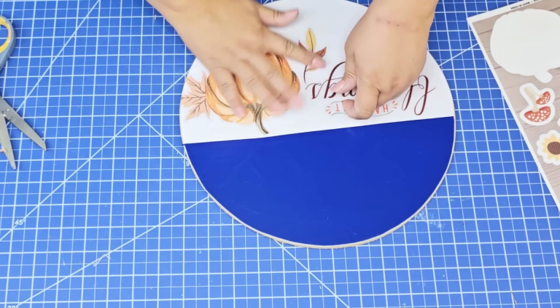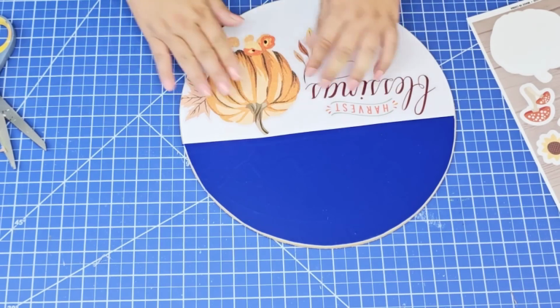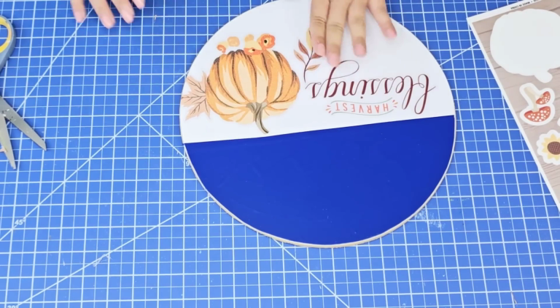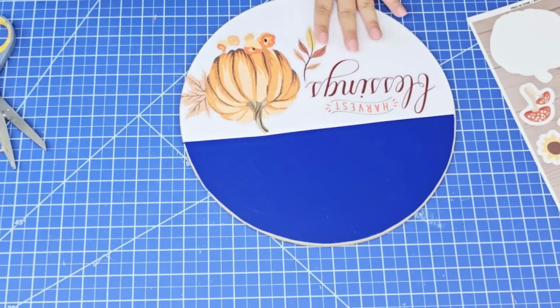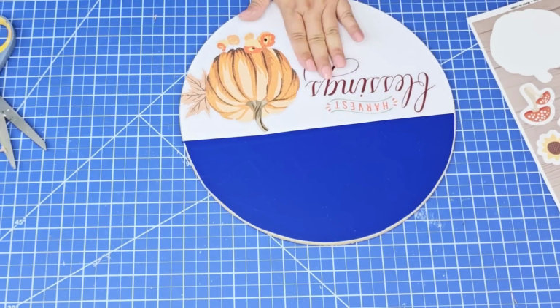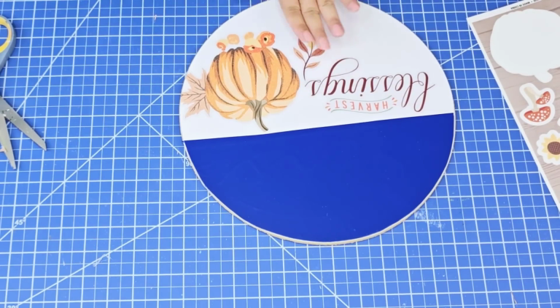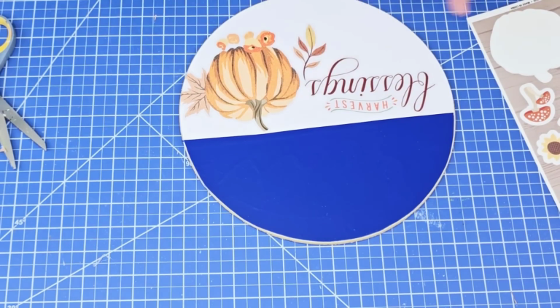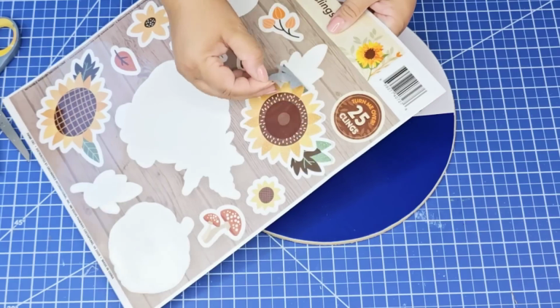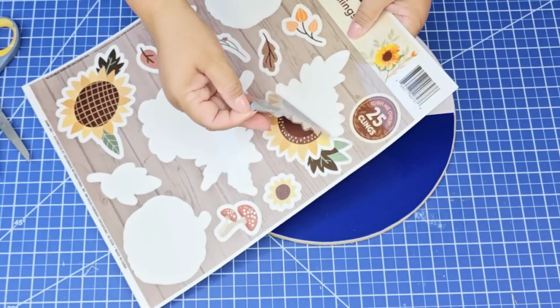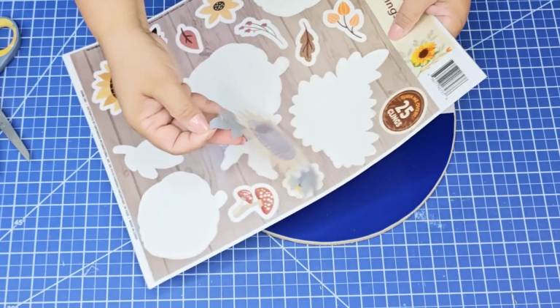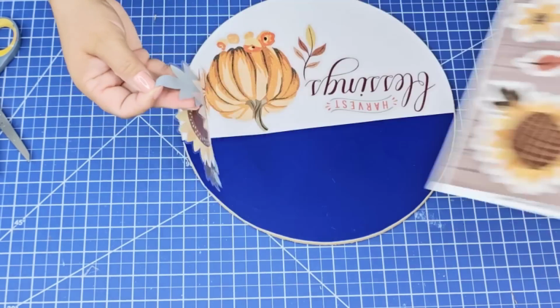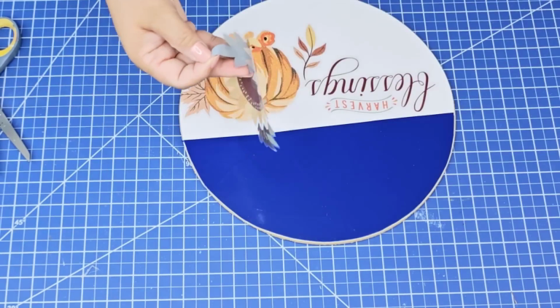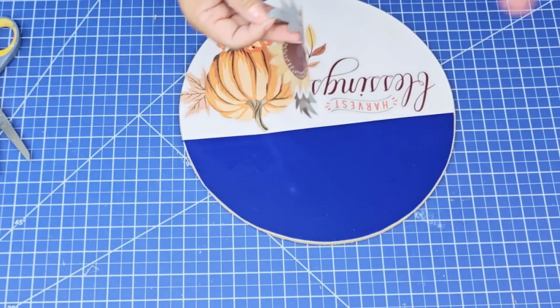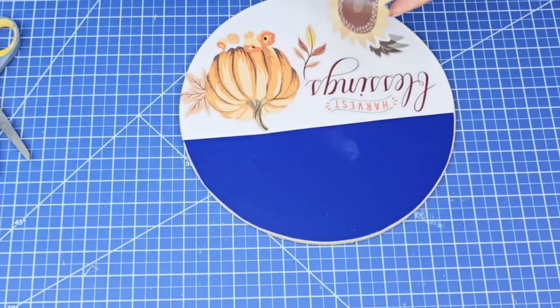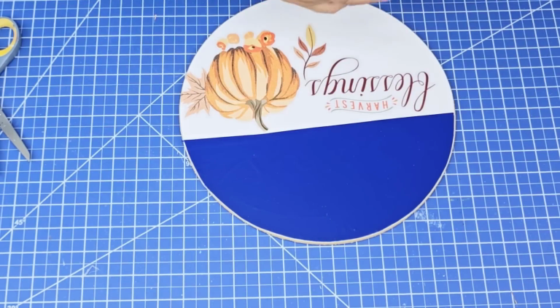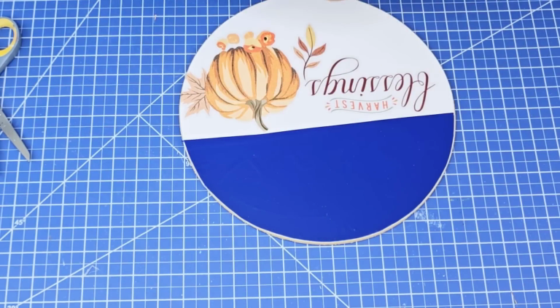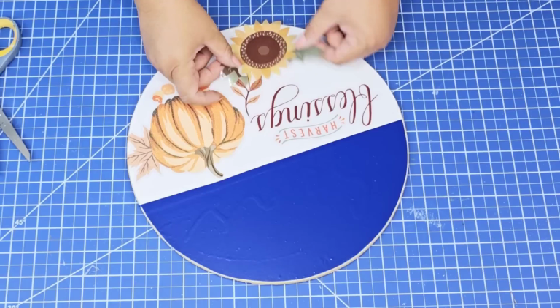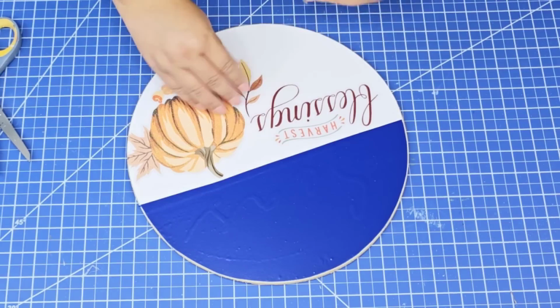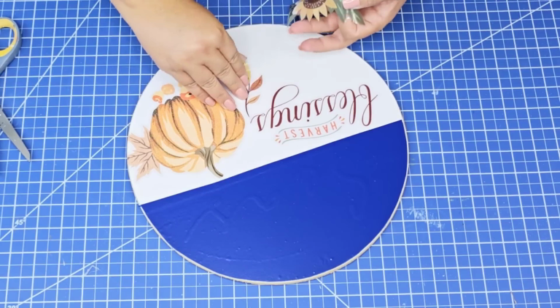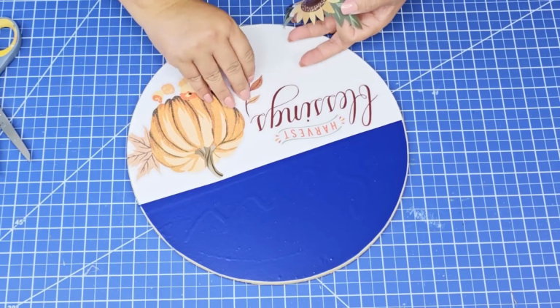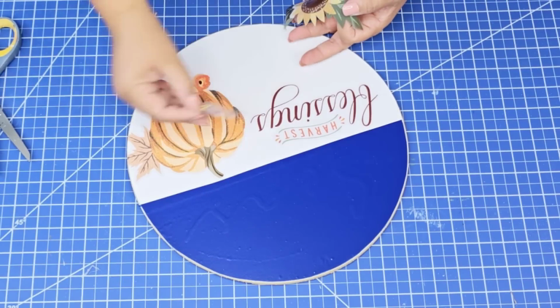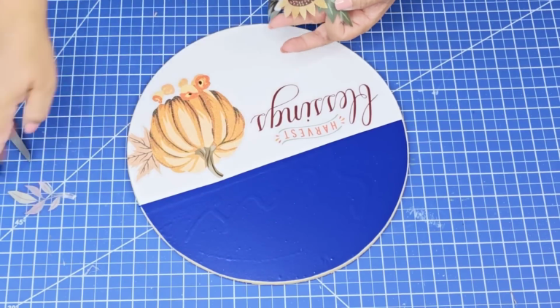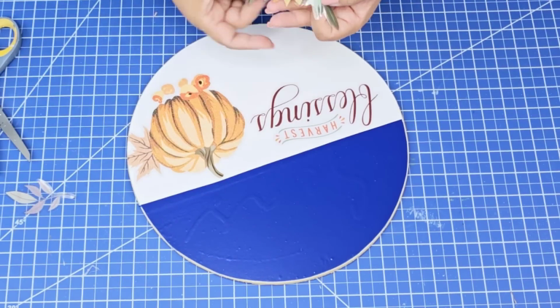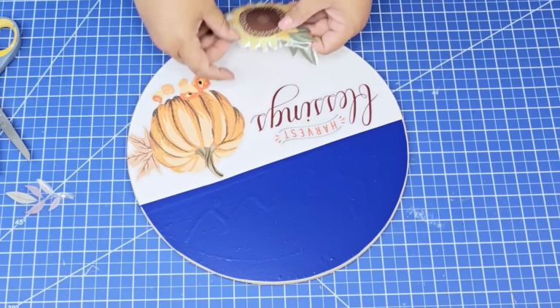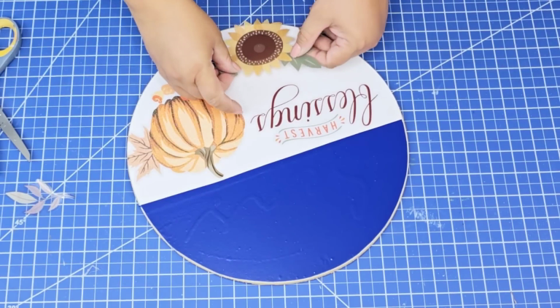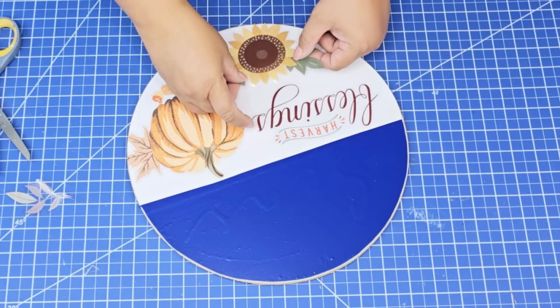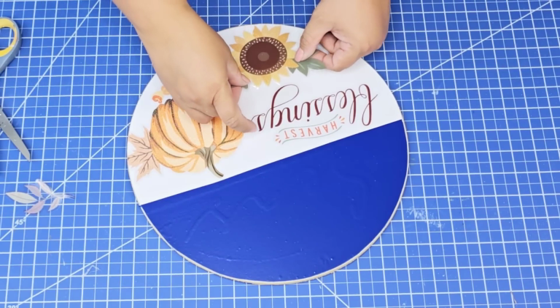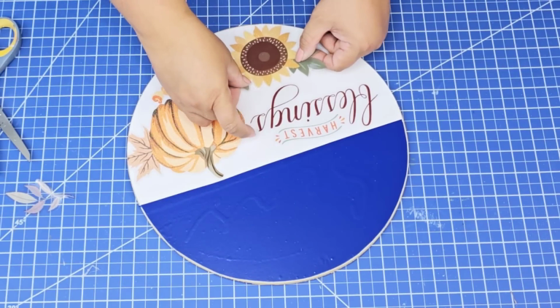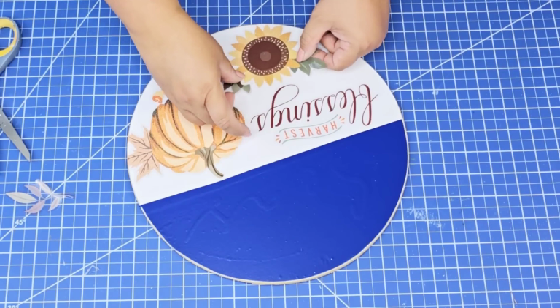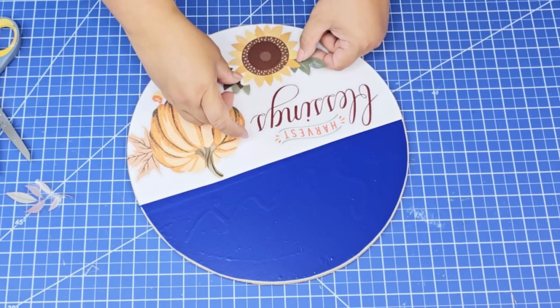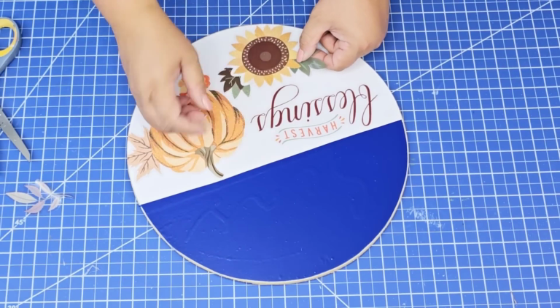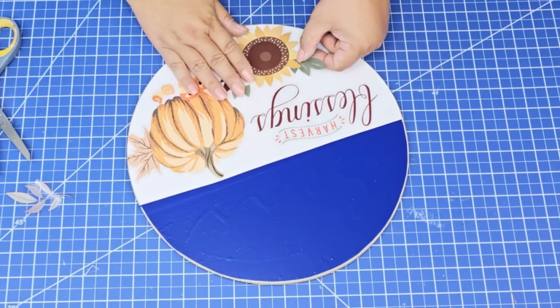The beauty of these clings is that you can peel them off and reposition them as many times as you want, just like you see here.